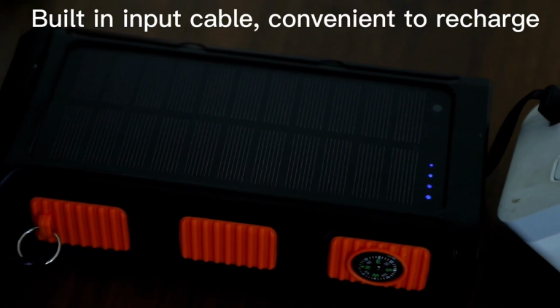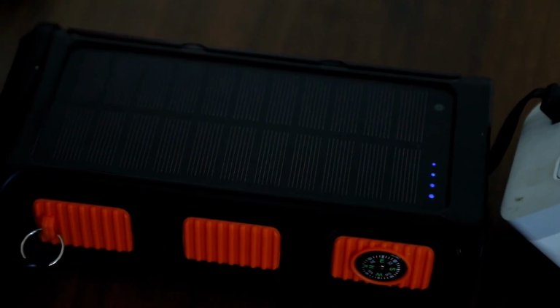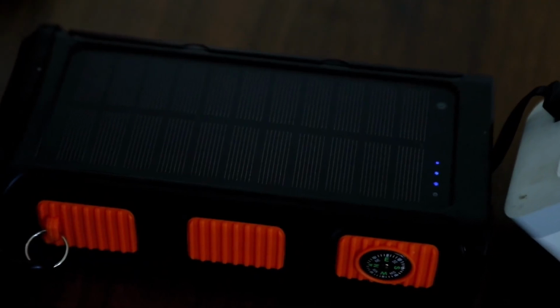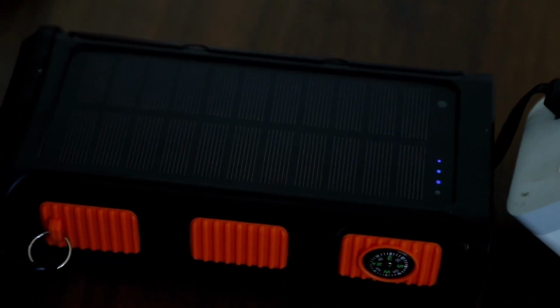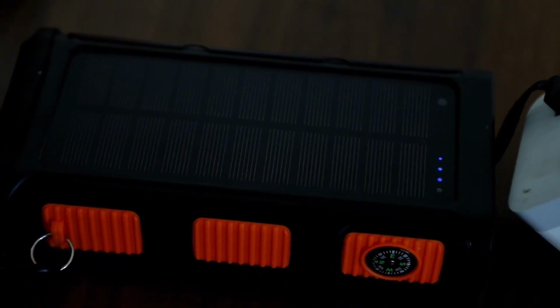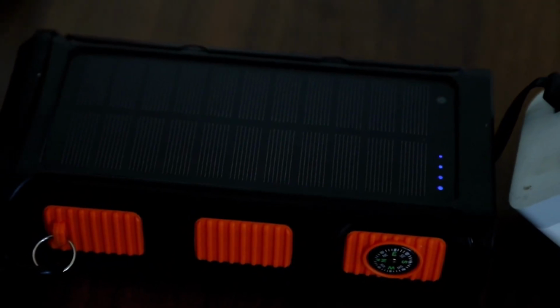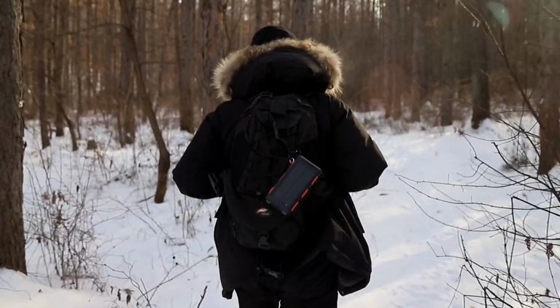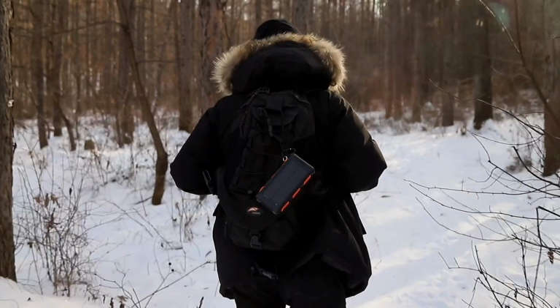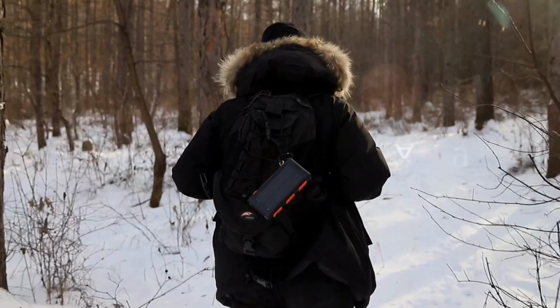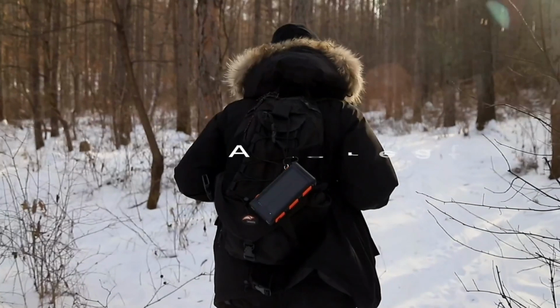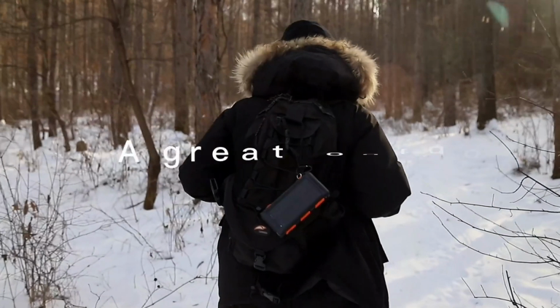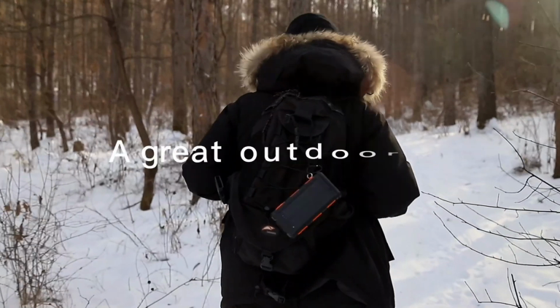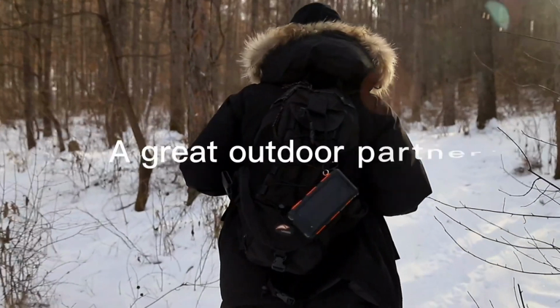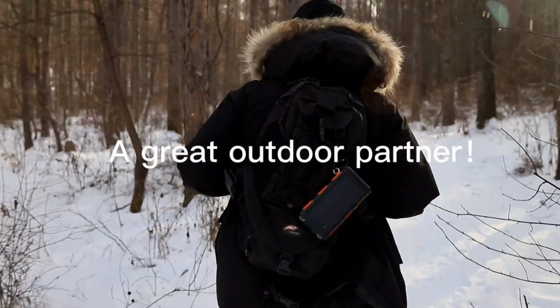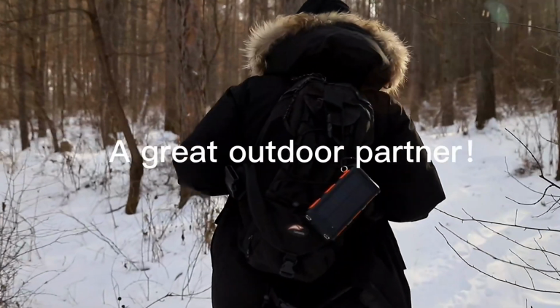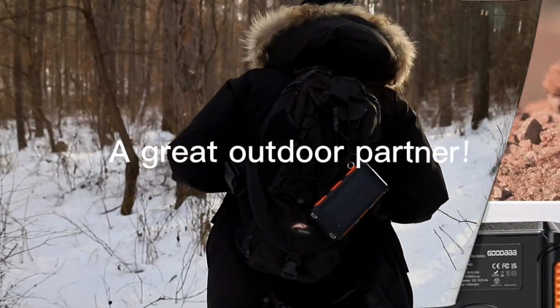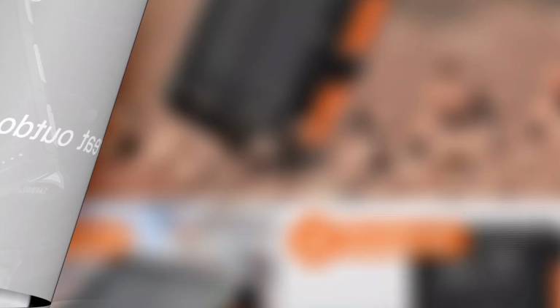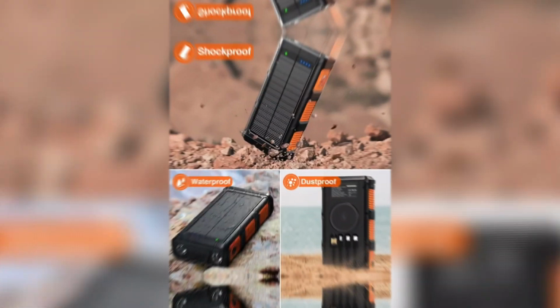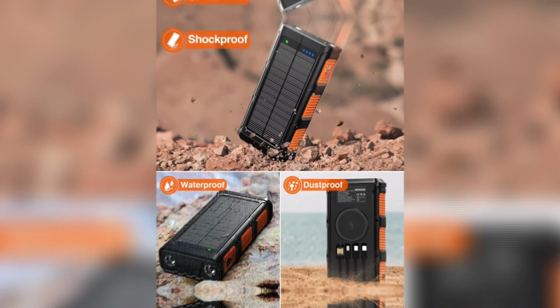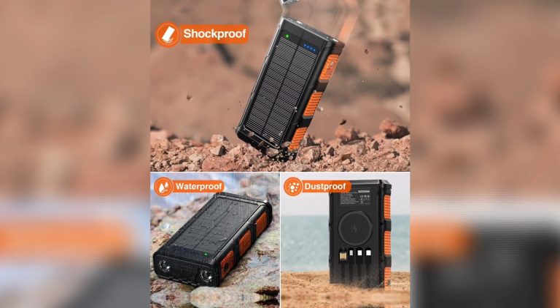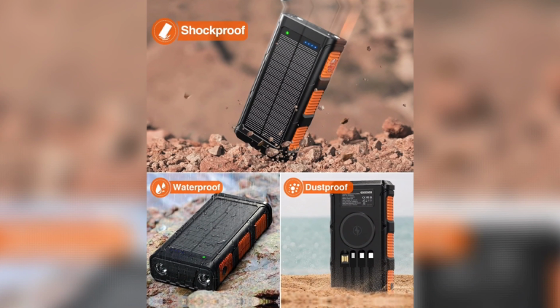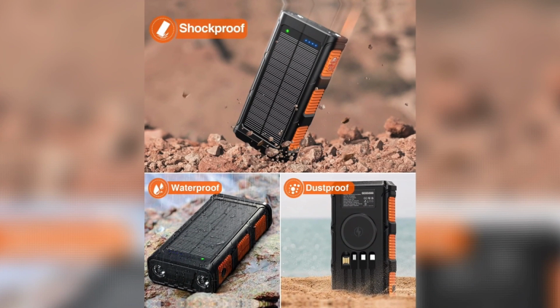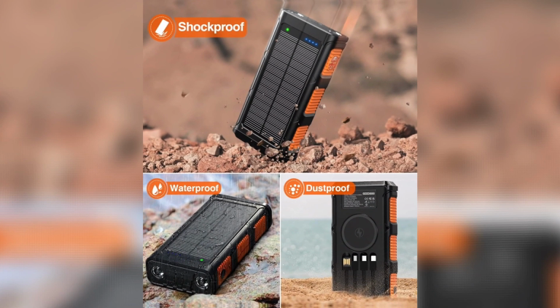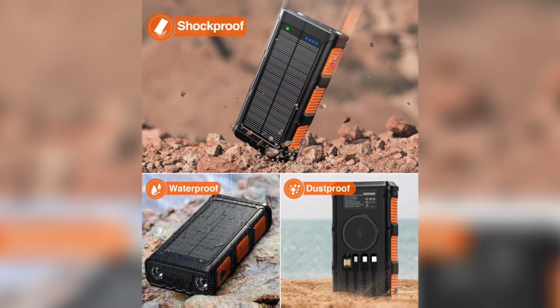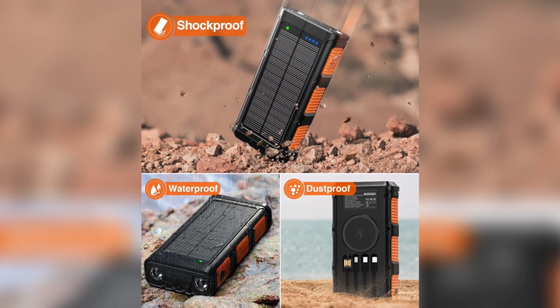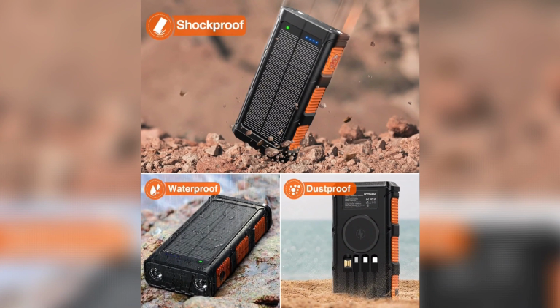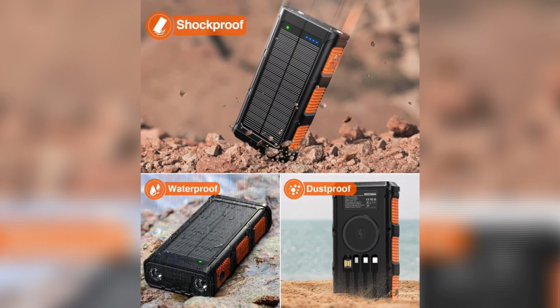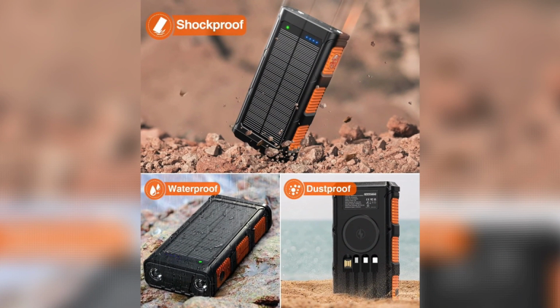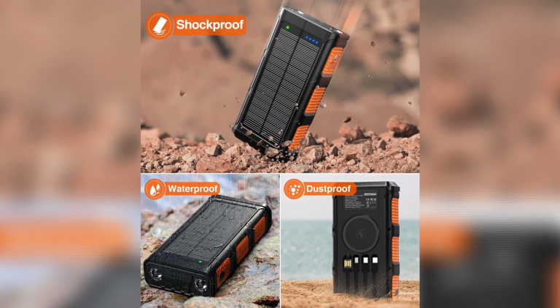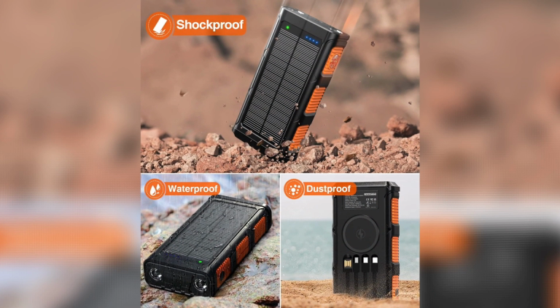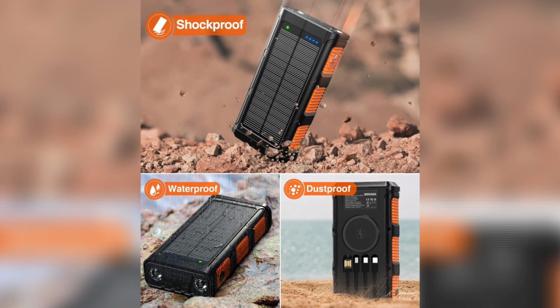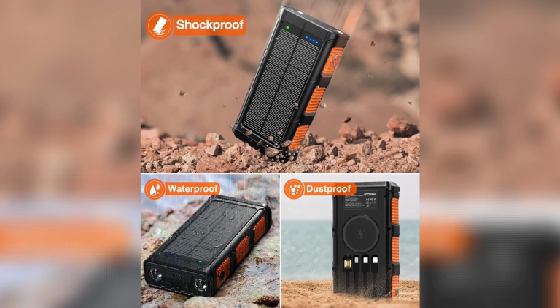If you're seeking a versatile, rugged charger that does more than just recharge, check out the Goodaw Power Bank today.